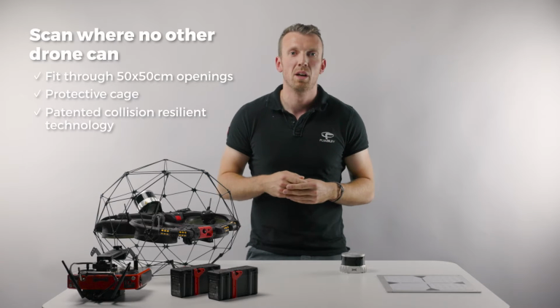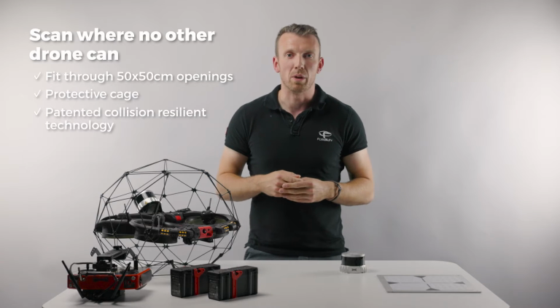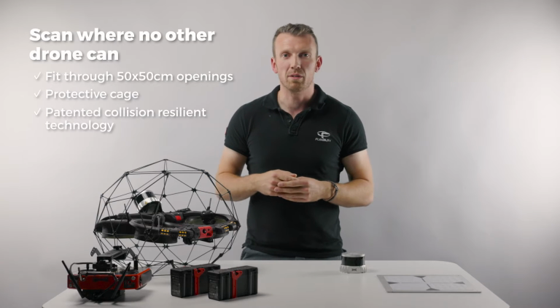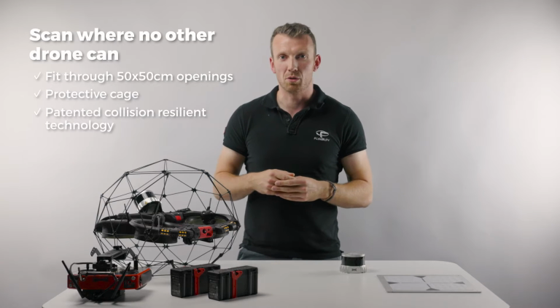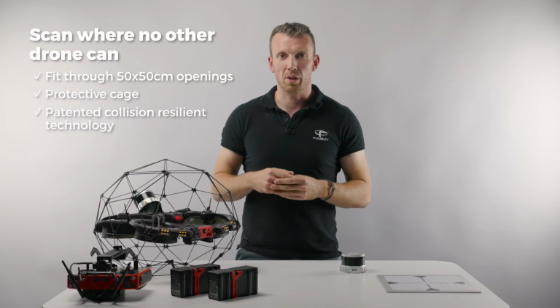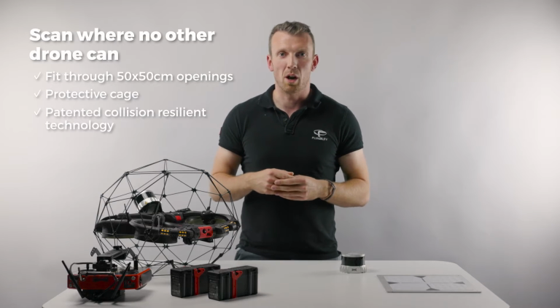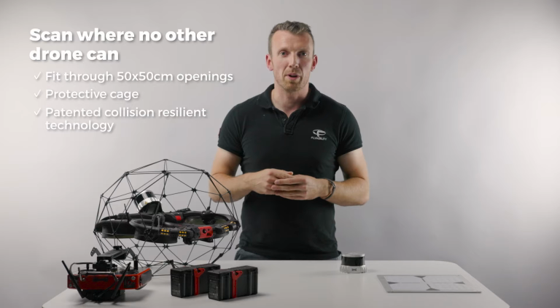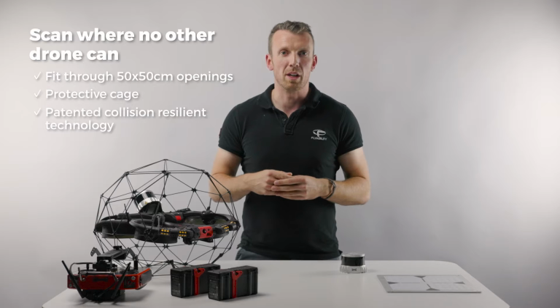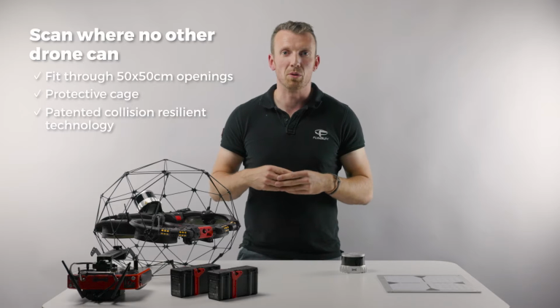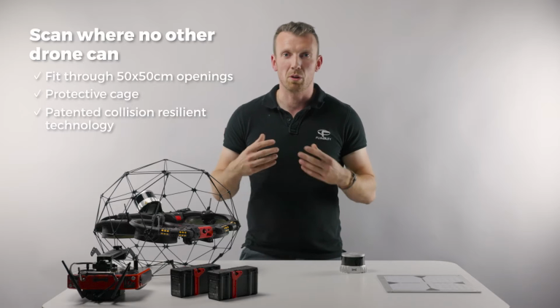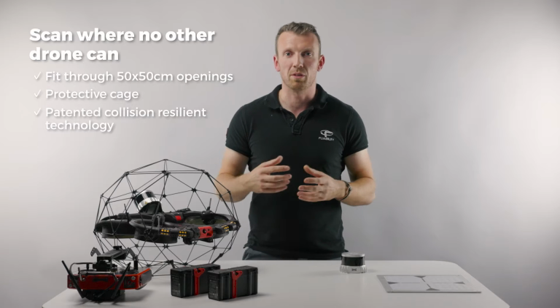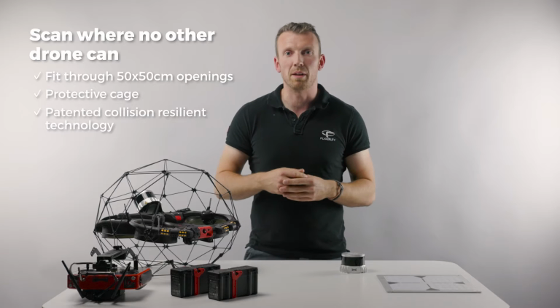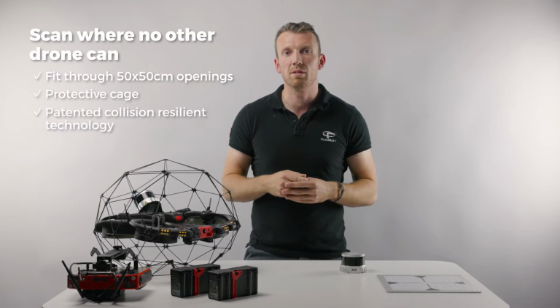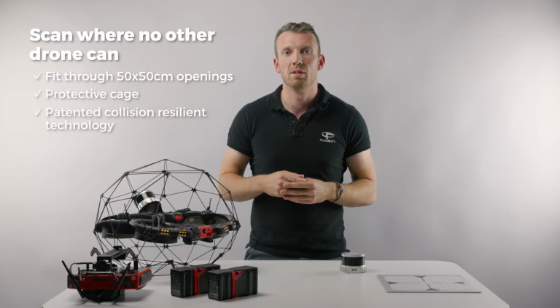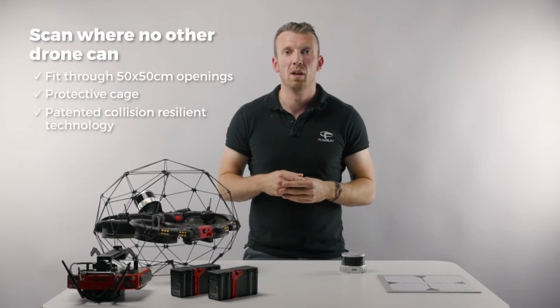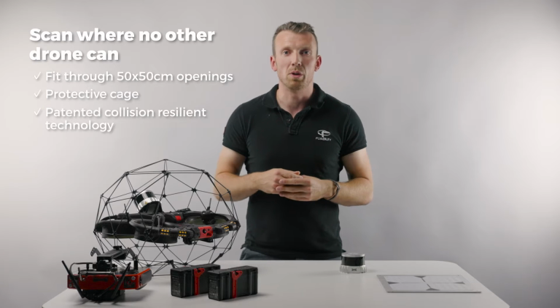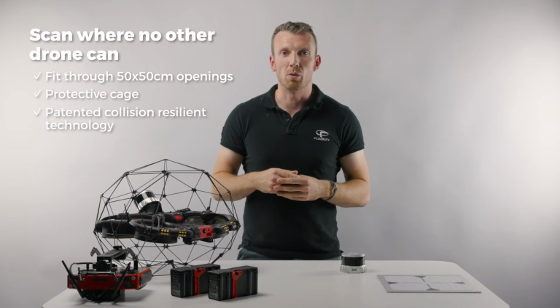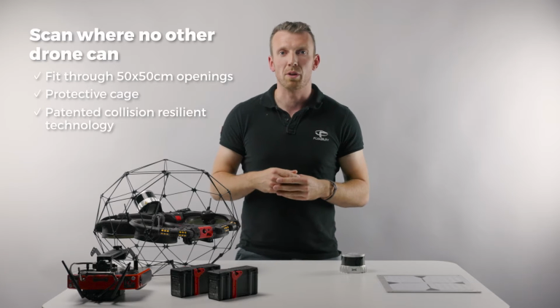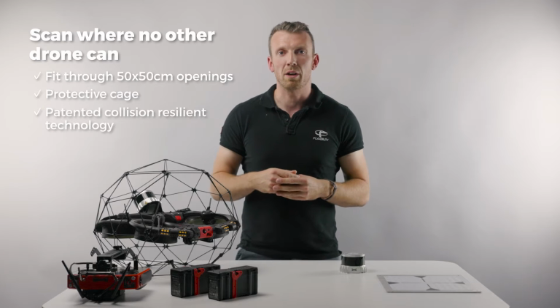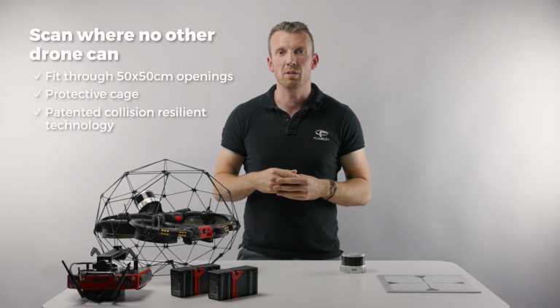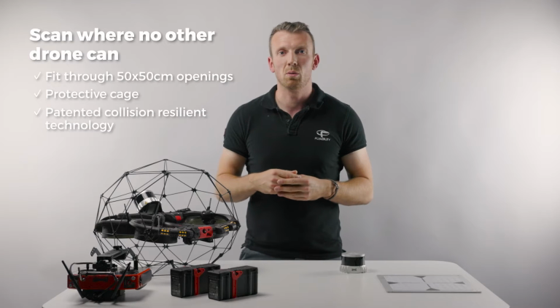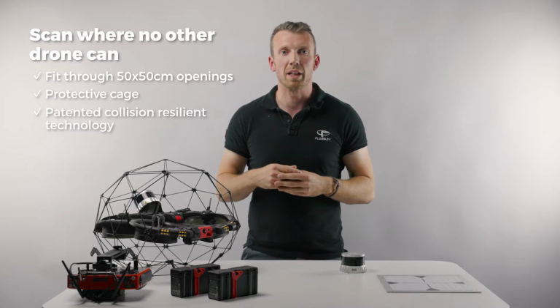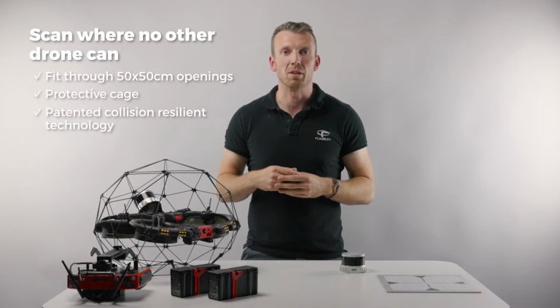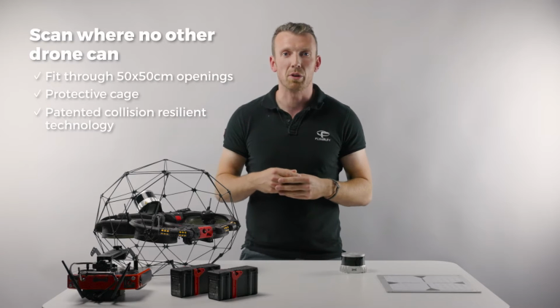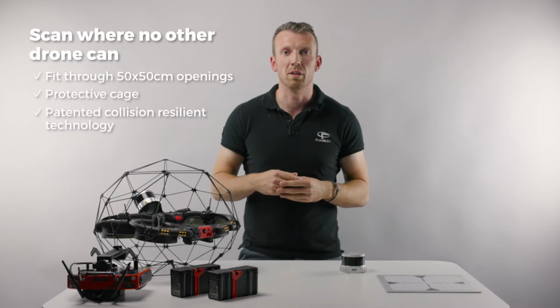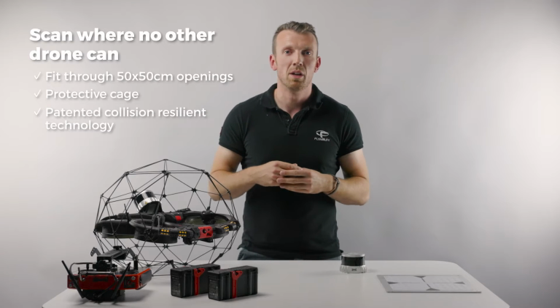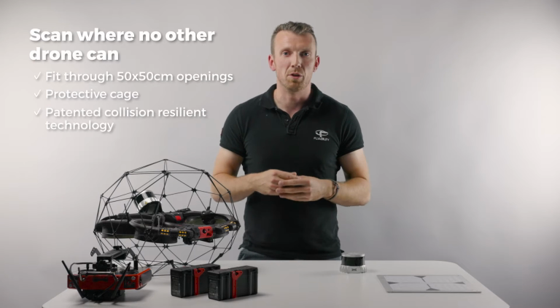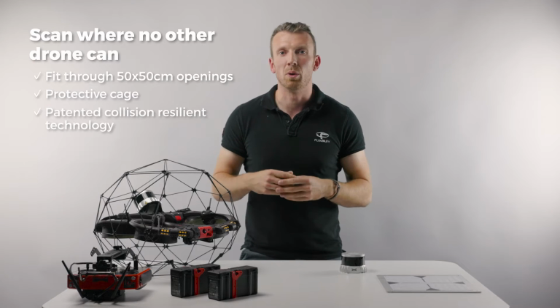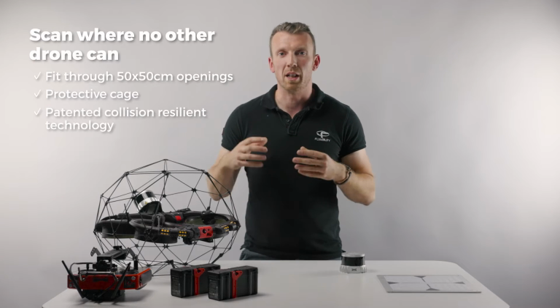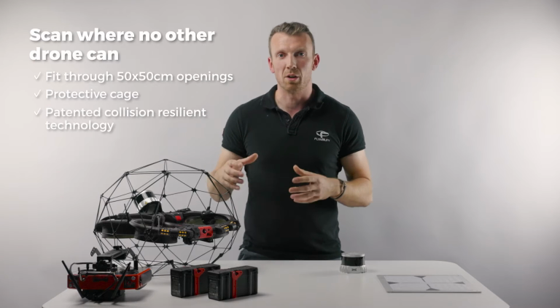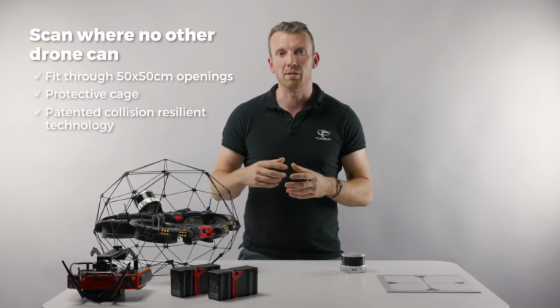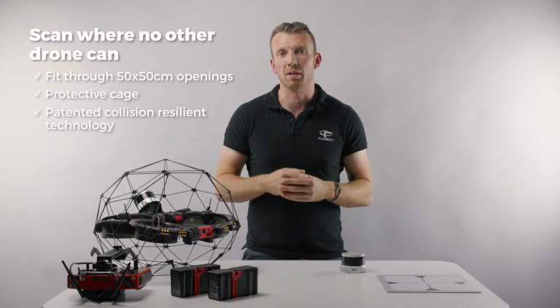With this, the drone can operate in the most complex of spaces with no fear of crashing while collecting critical visual and LiDAR-based data.